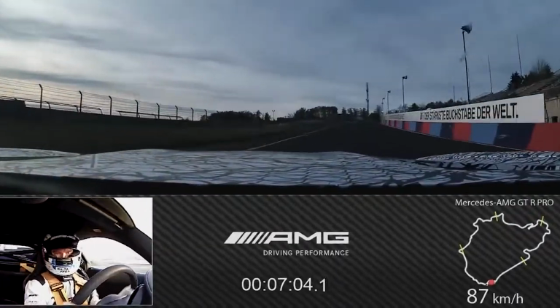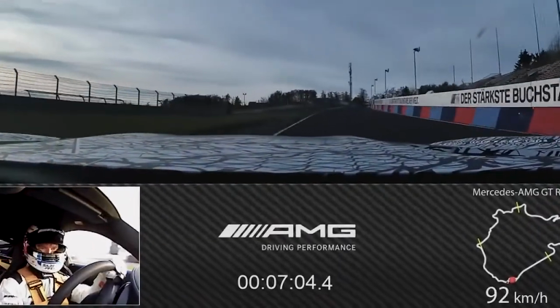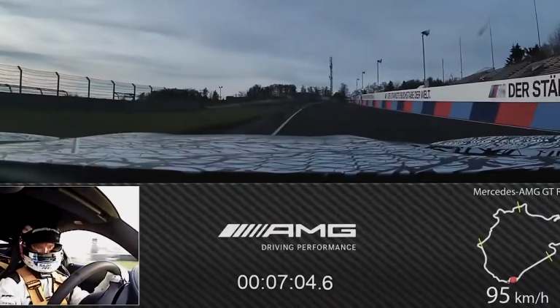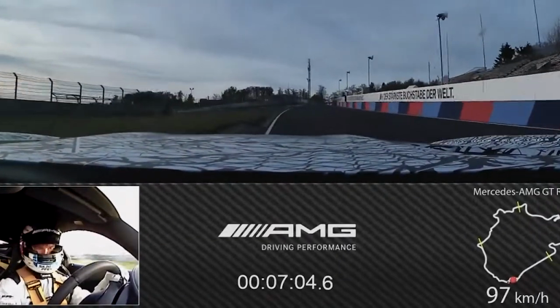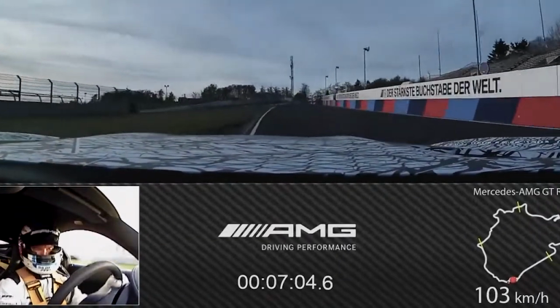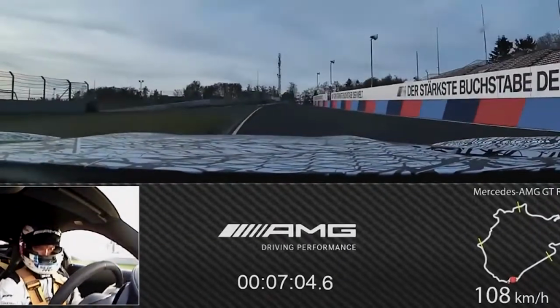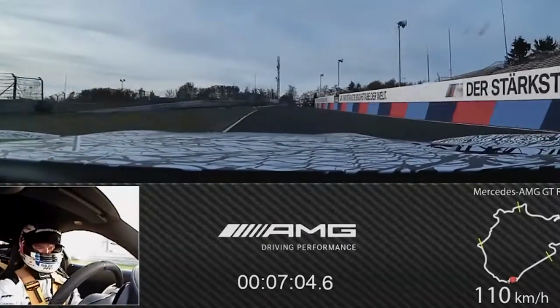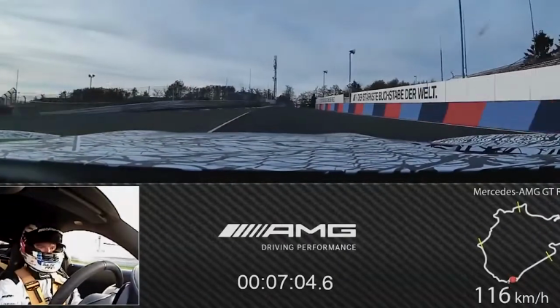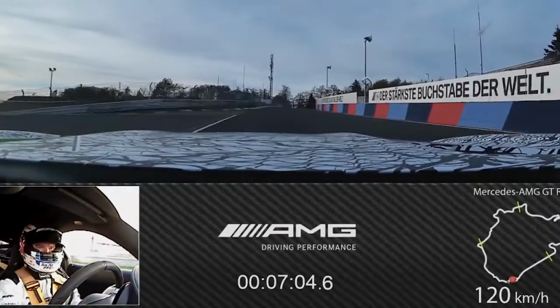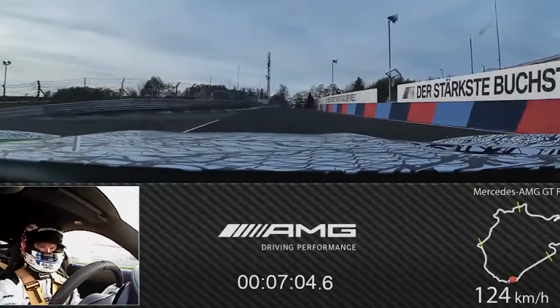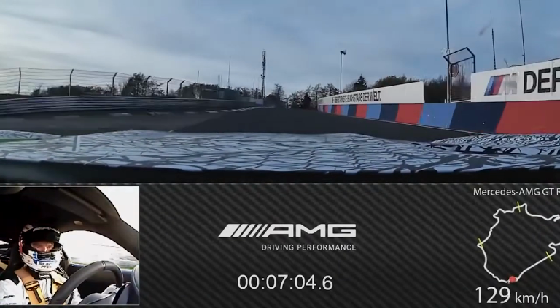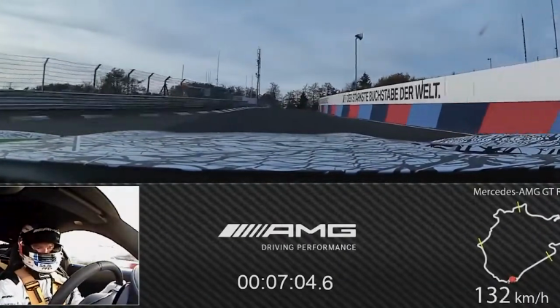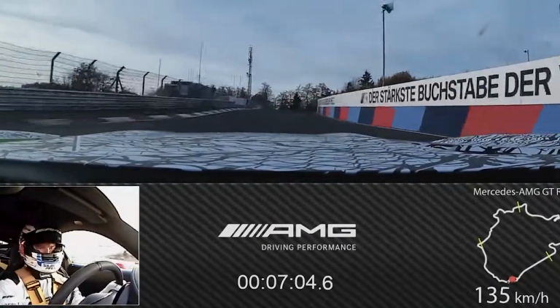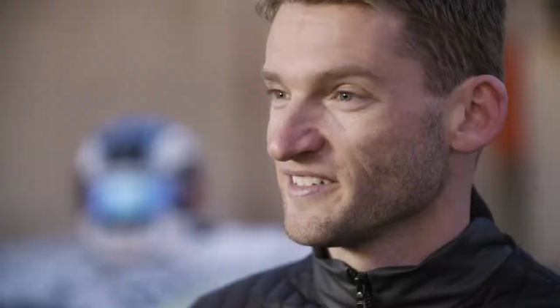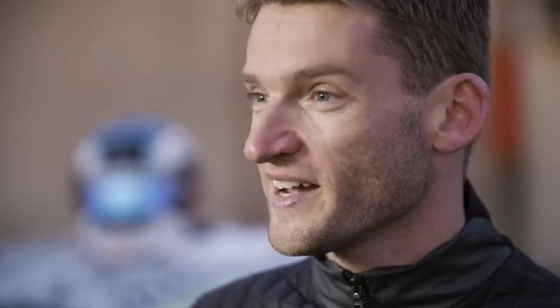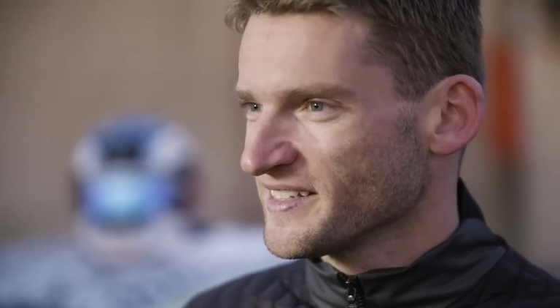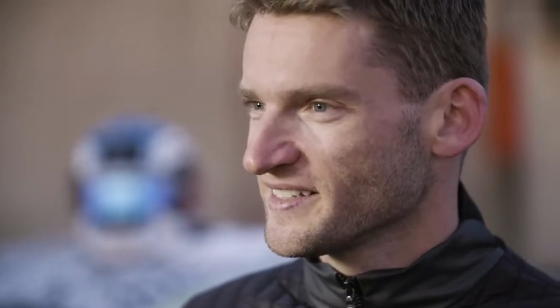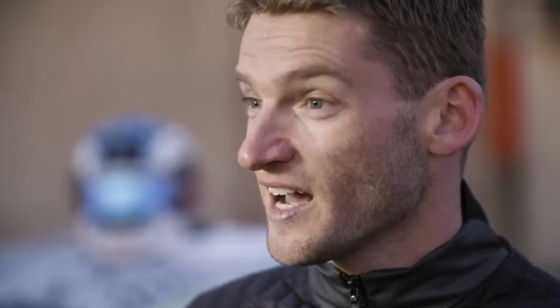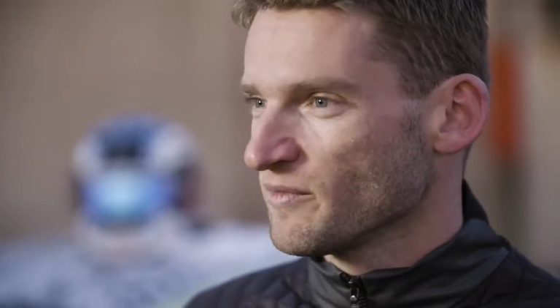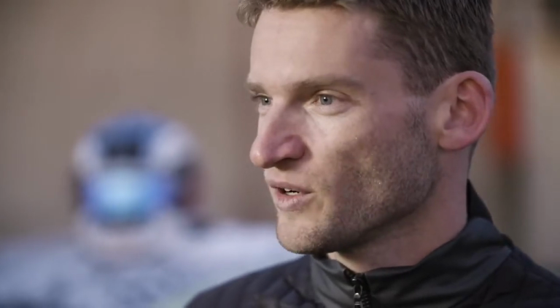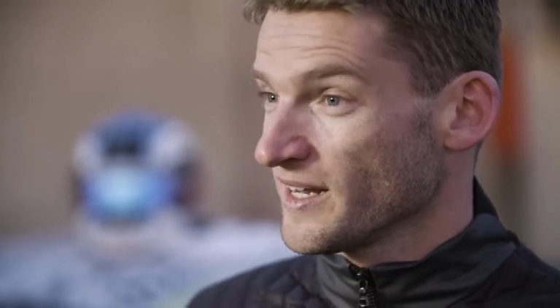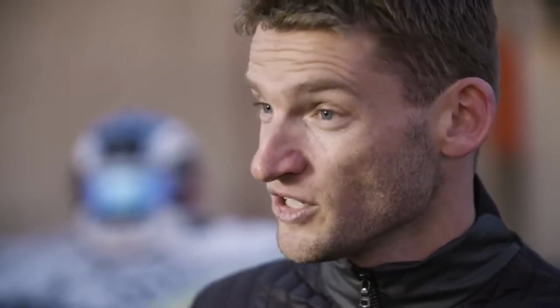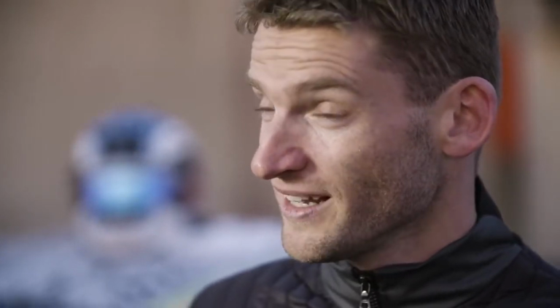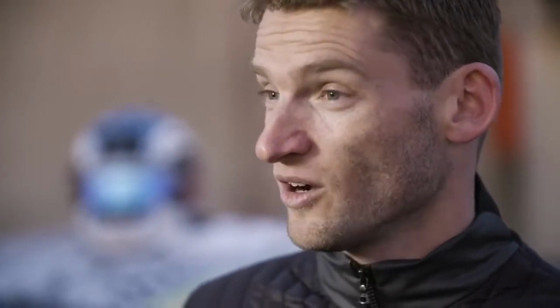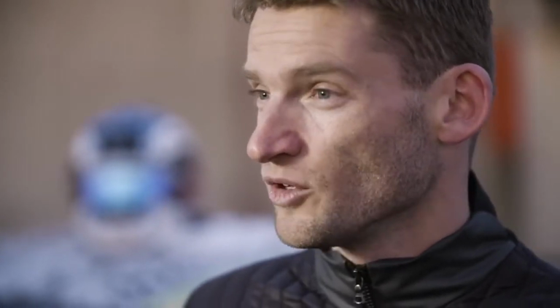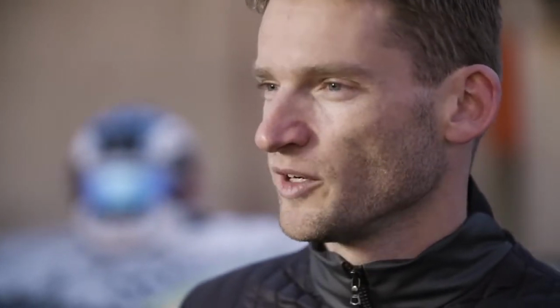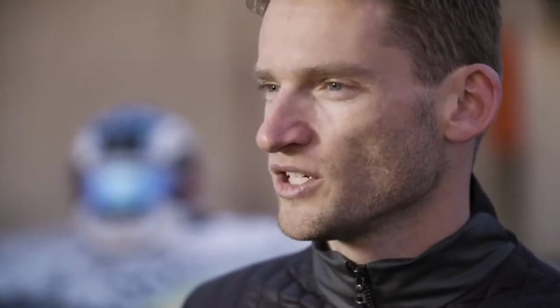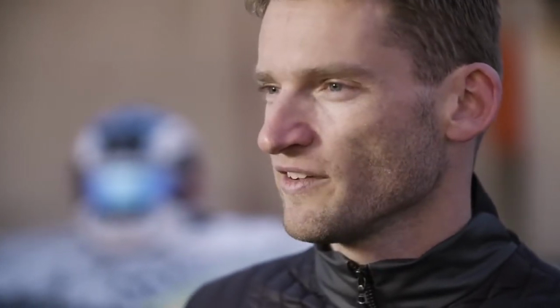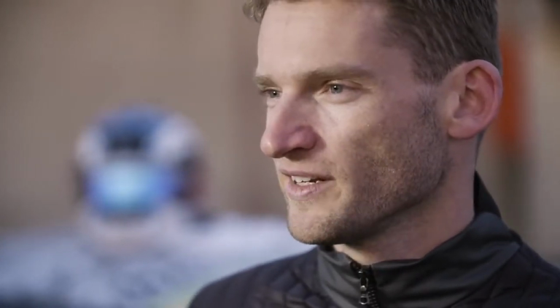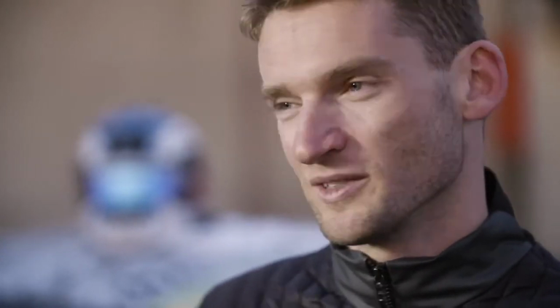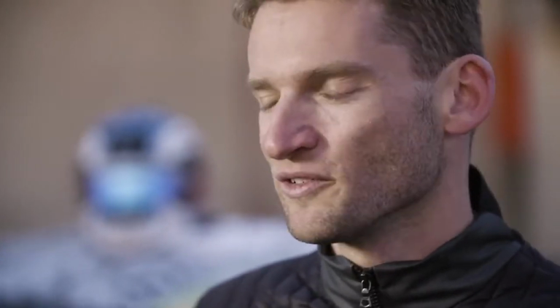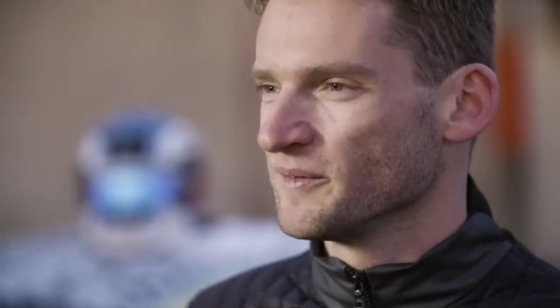It was a very successful day. 7:04.6 is the fastest time for an AMG on the Nürburgring-Nordschleife, and it was a lot of fun.